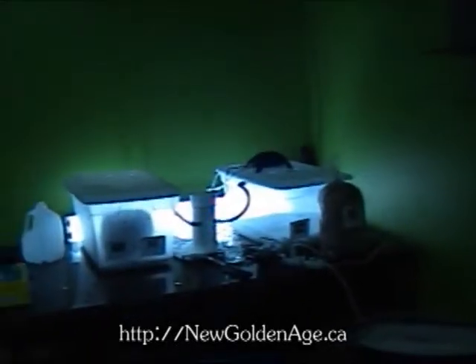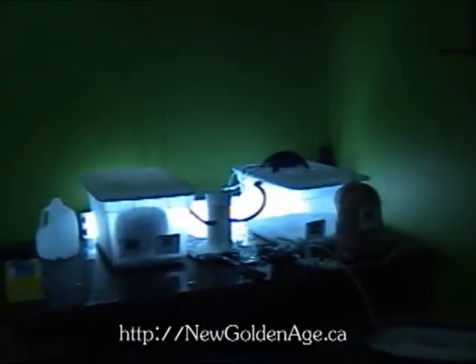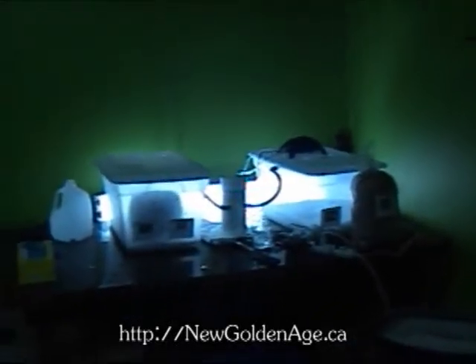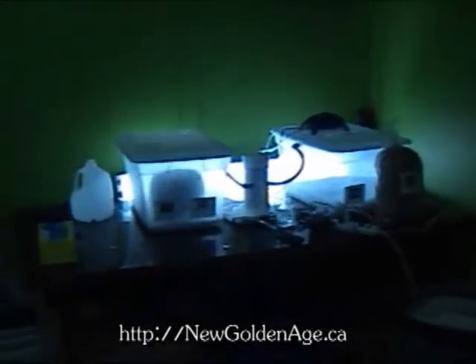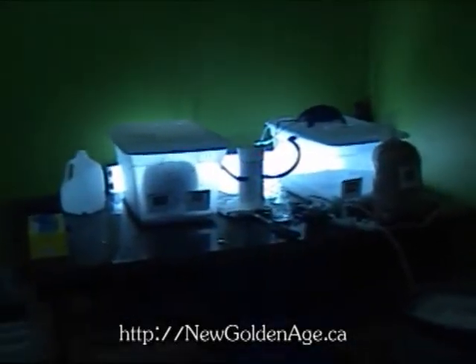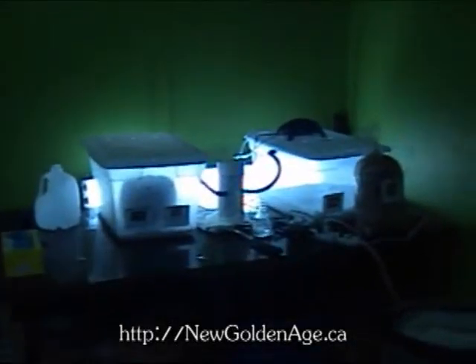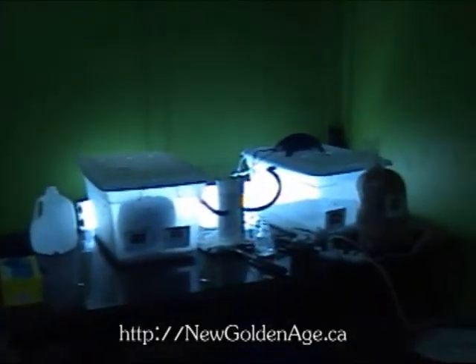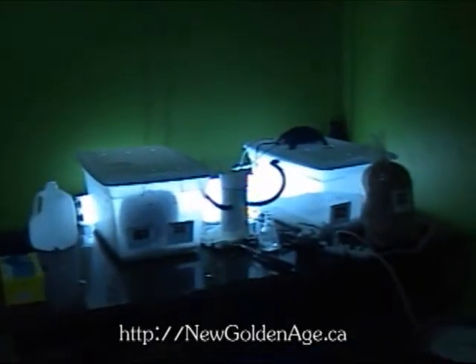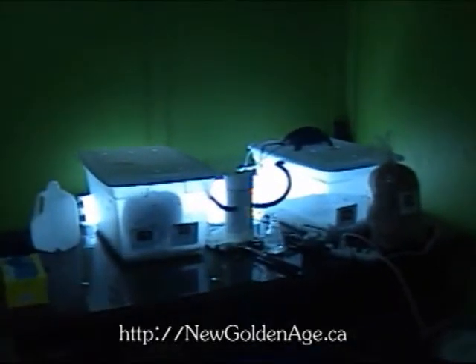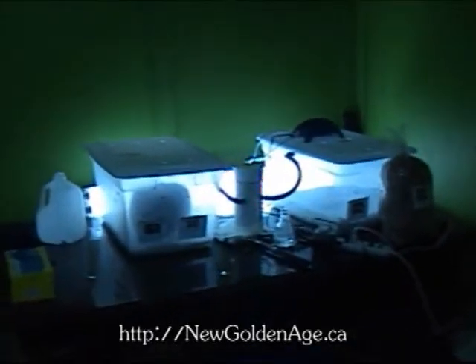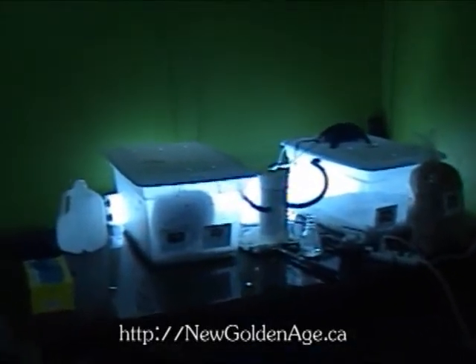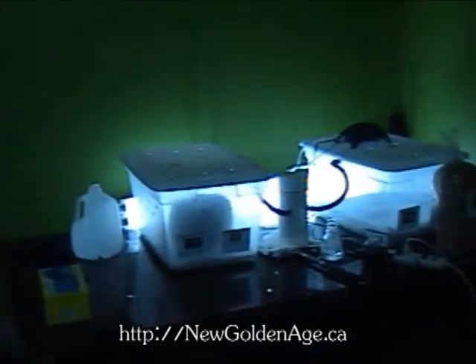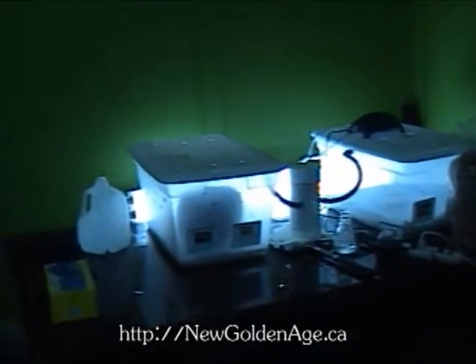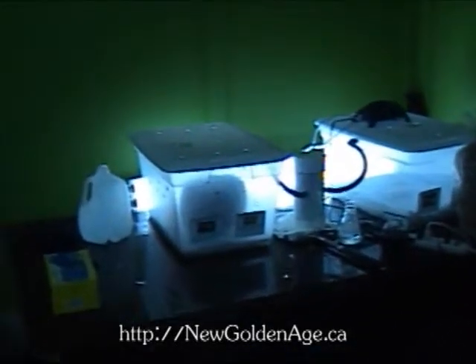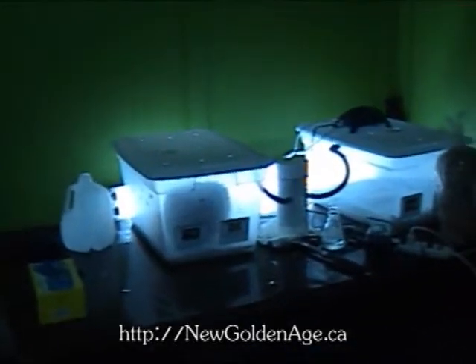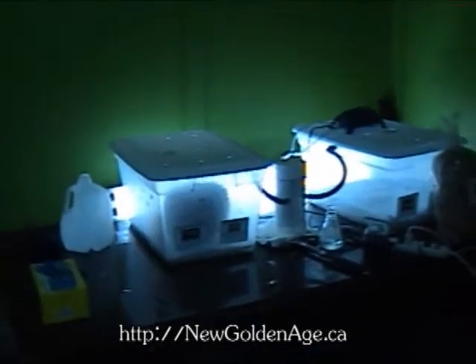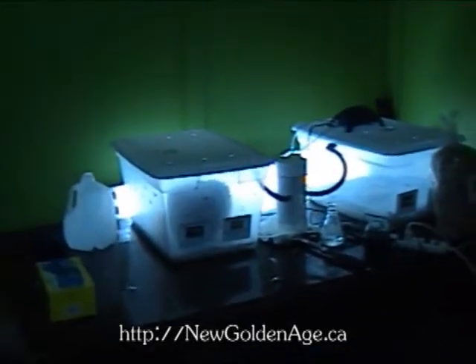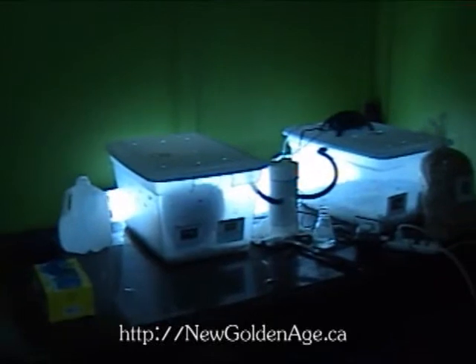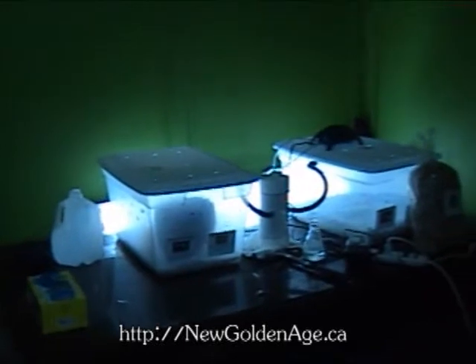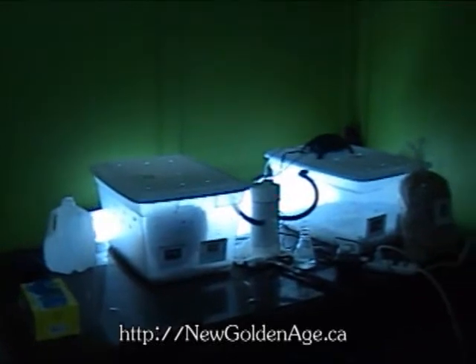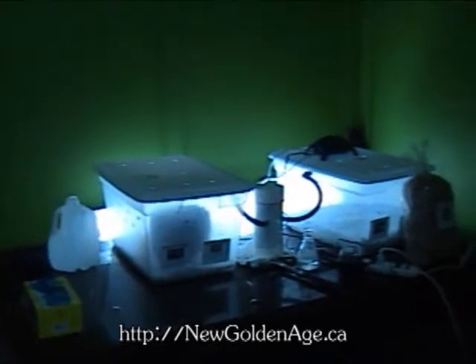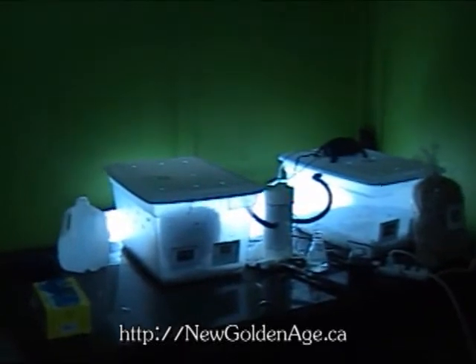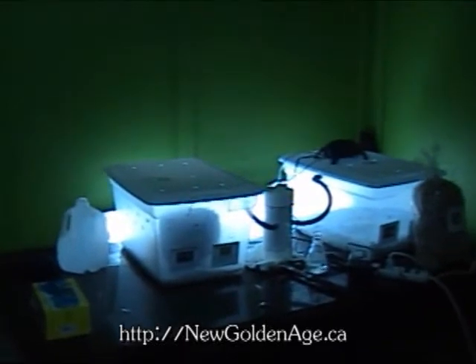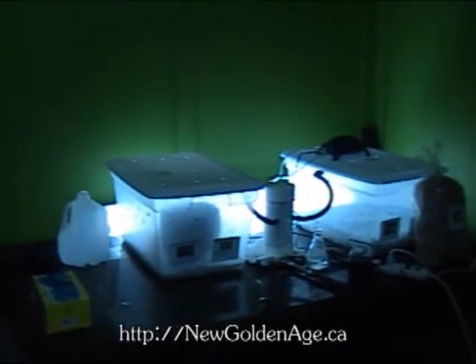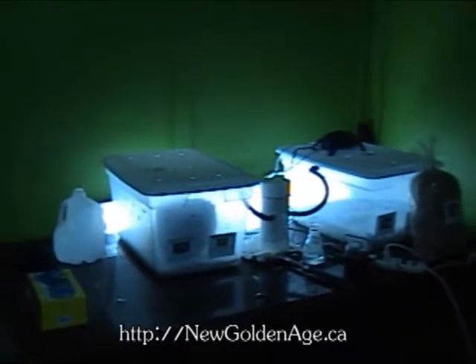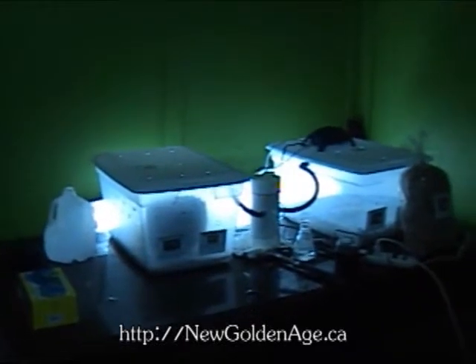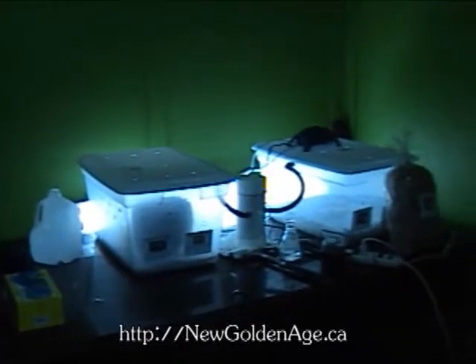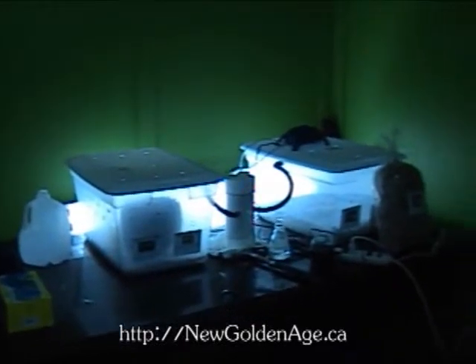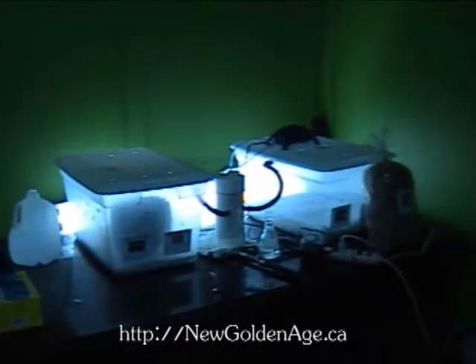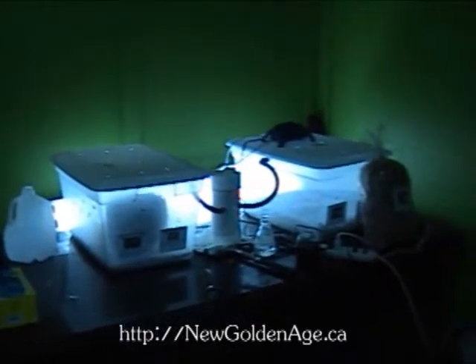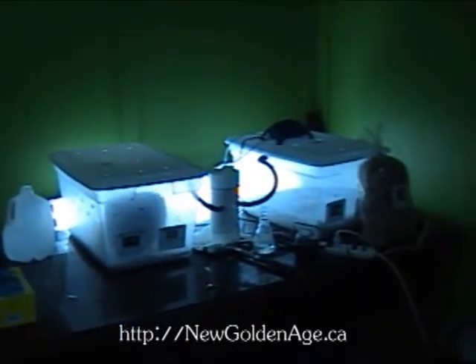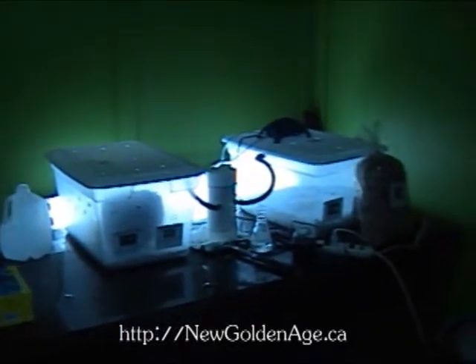Hello, this is Mike from NewGoldenAge.ca and I wanted to give you a follow-up on my shiitake block.